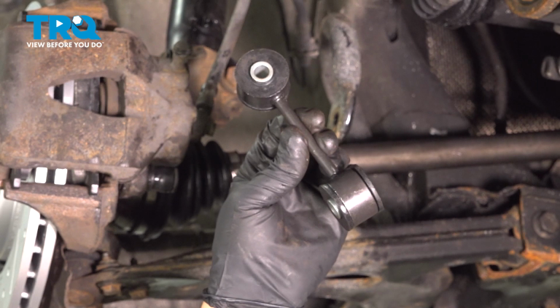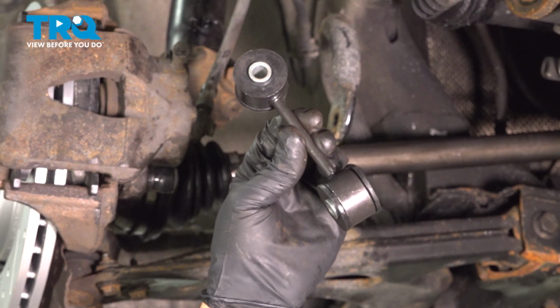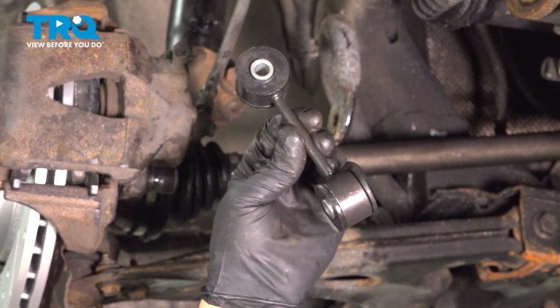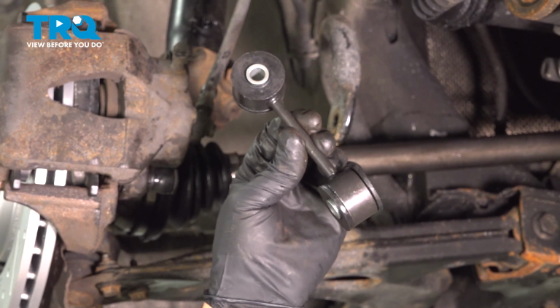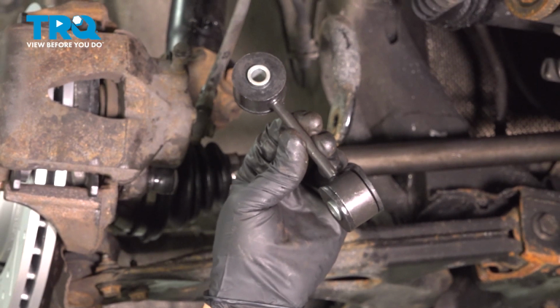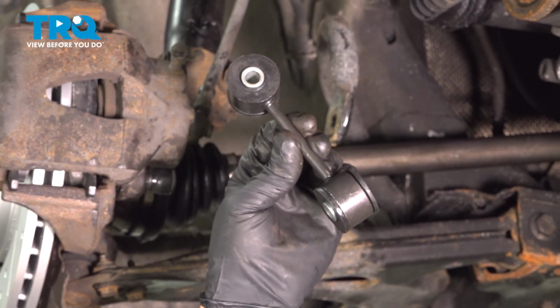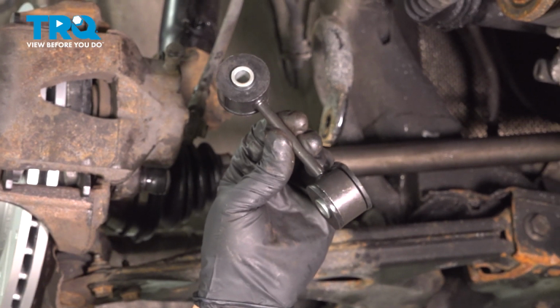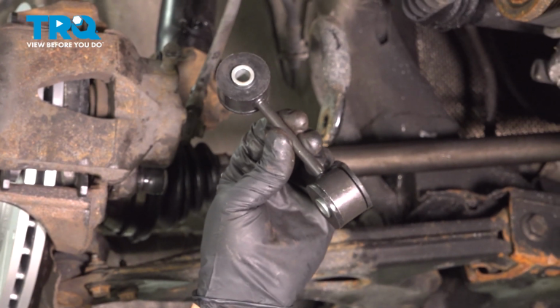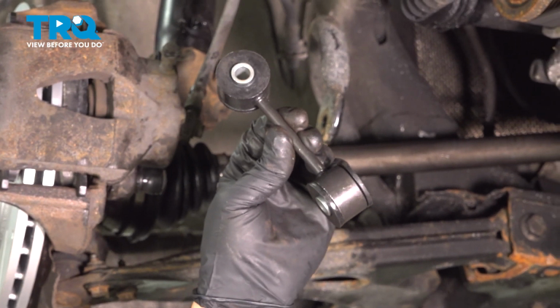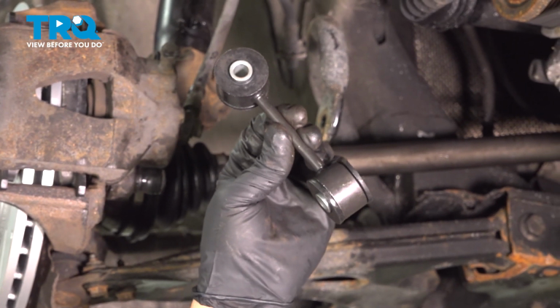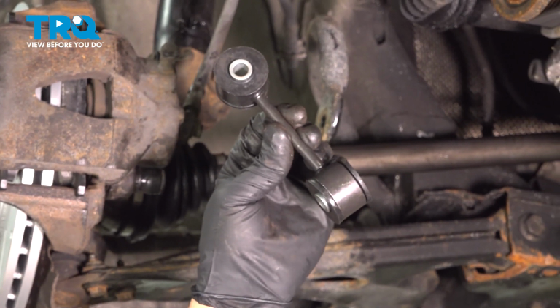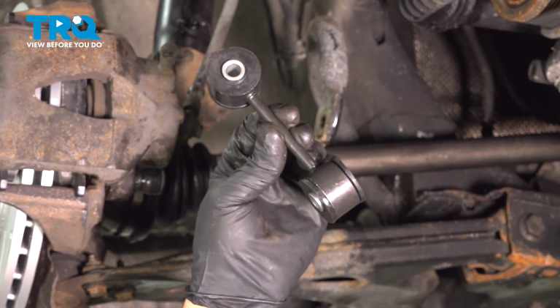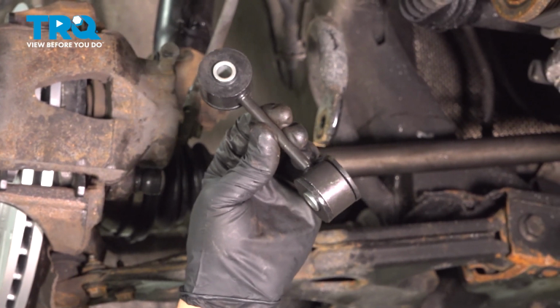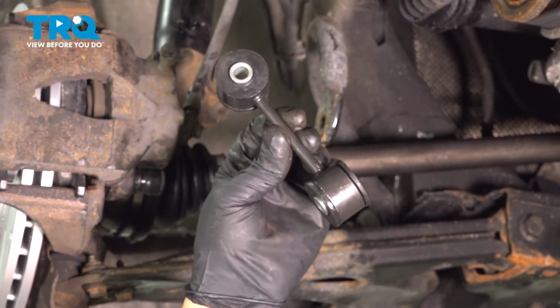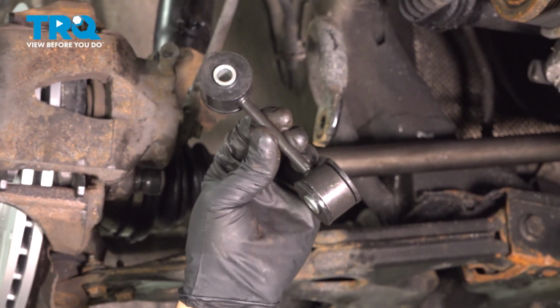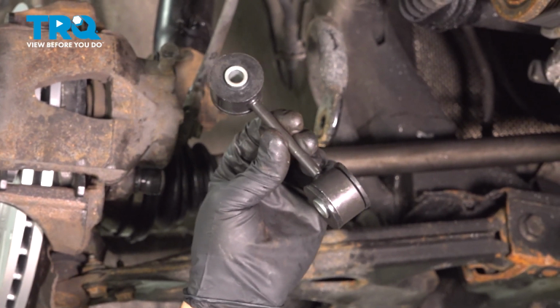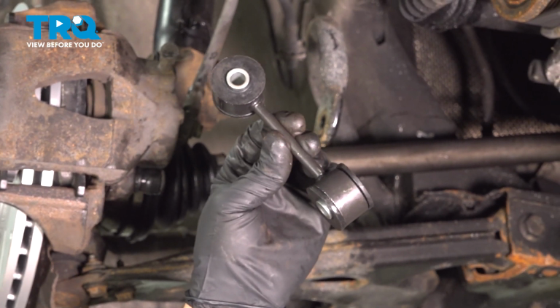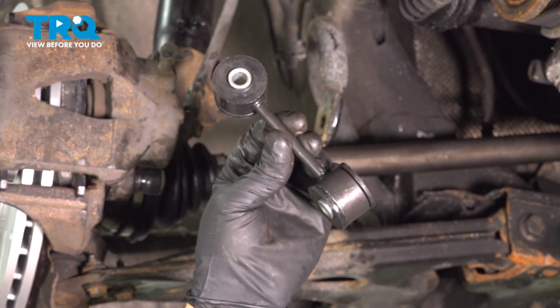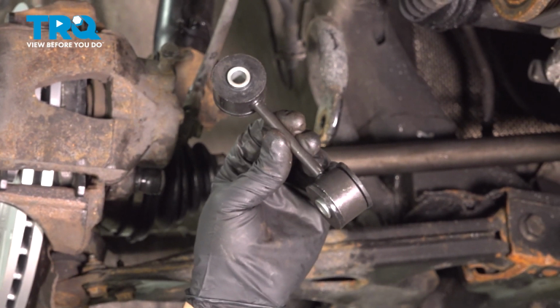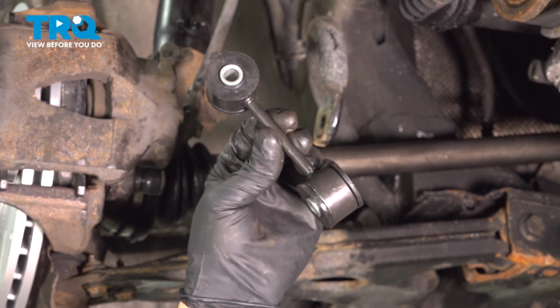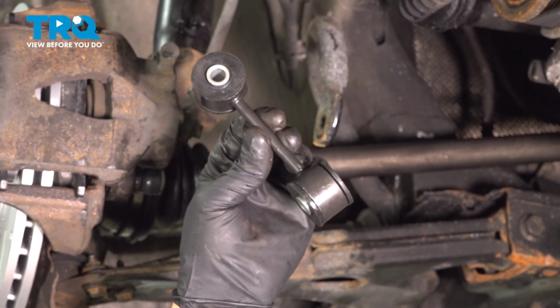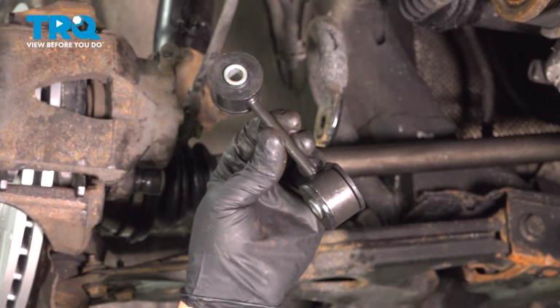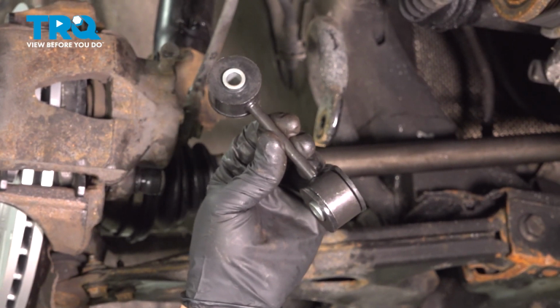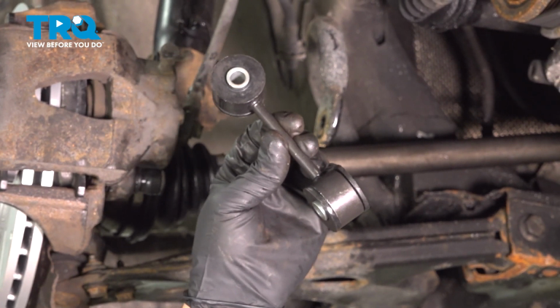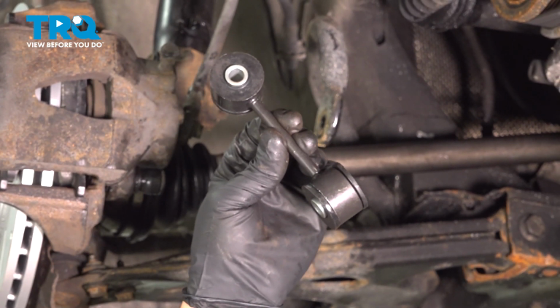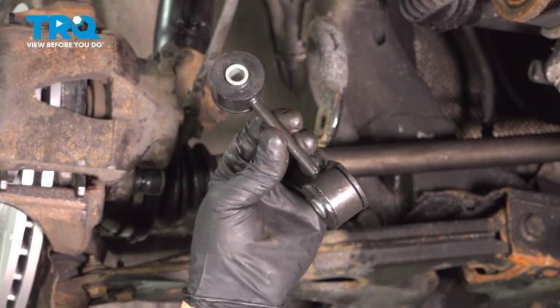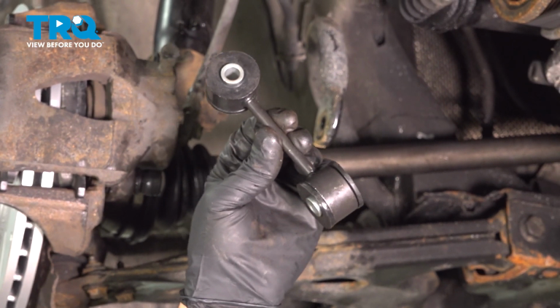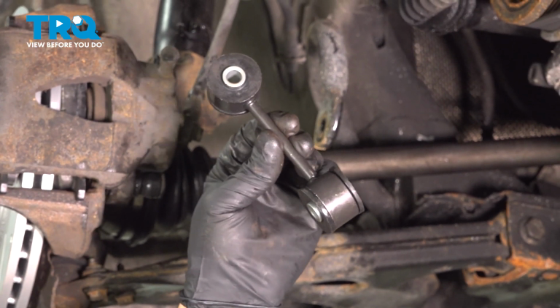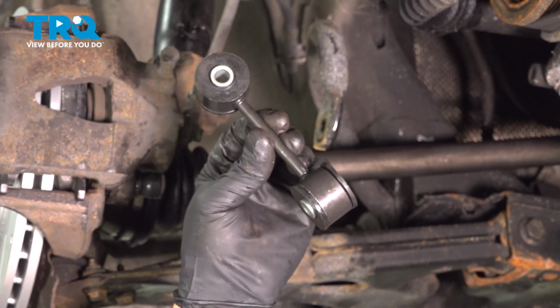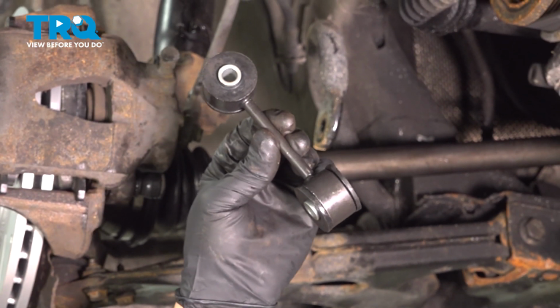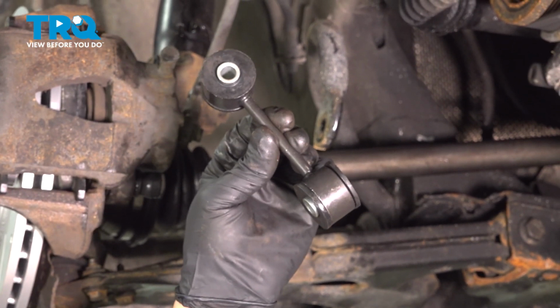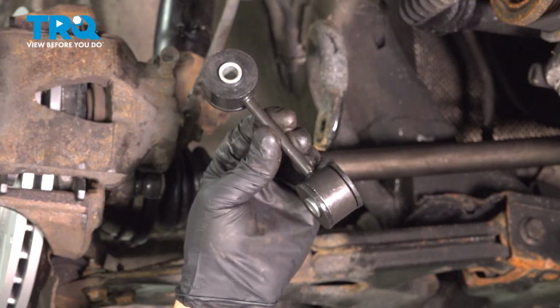In this video, I'm going to show you how to replace the front sway bar links in this Volkswagen Jetta. Let's get into it.